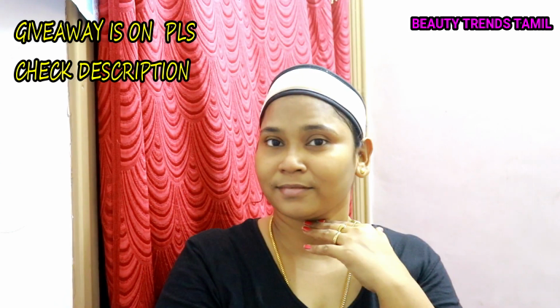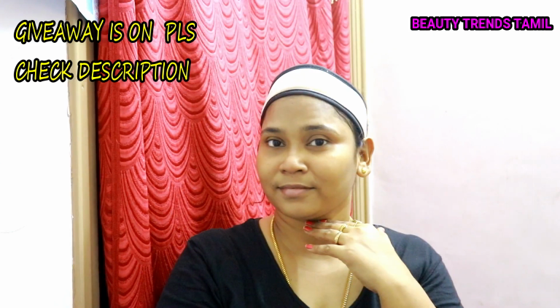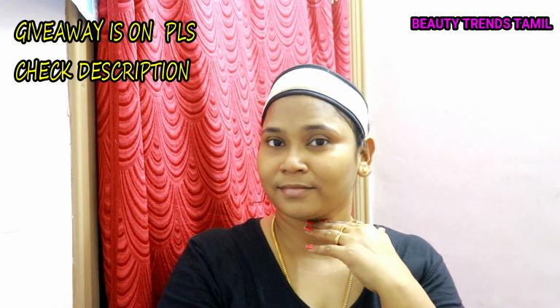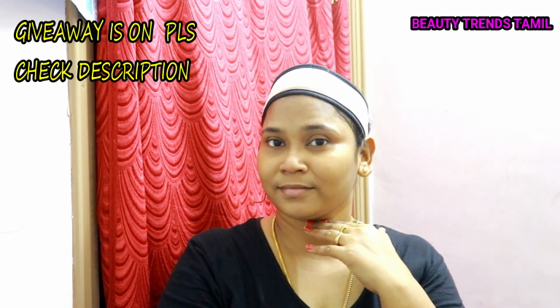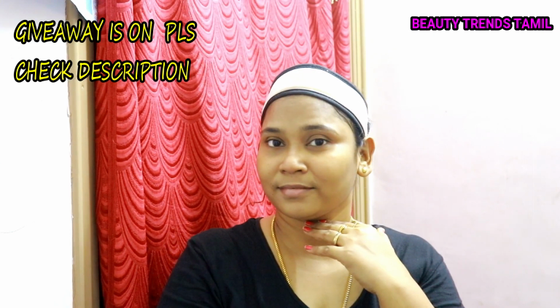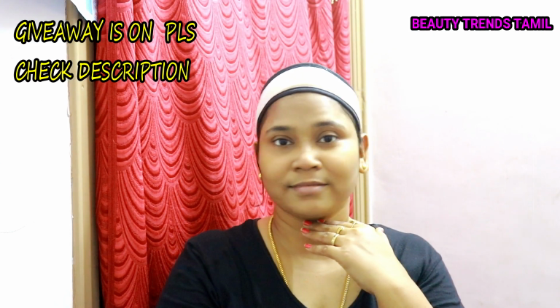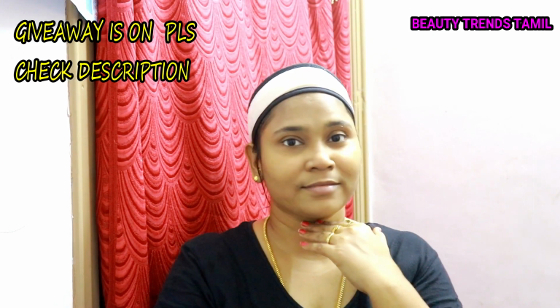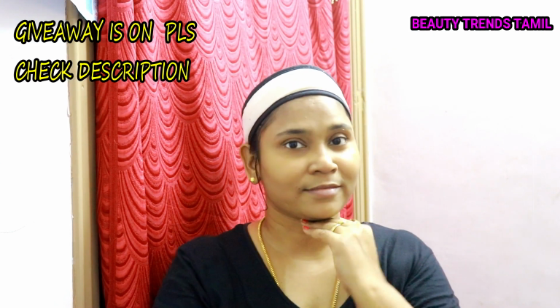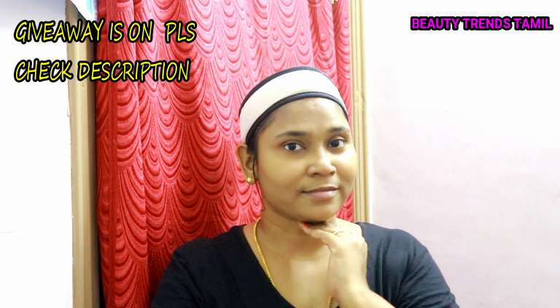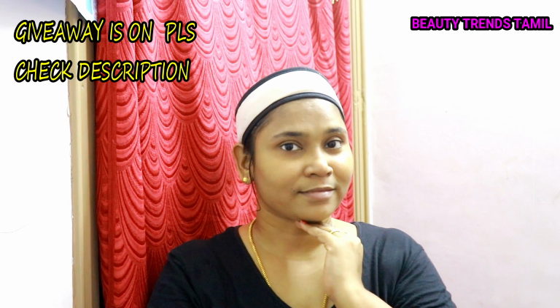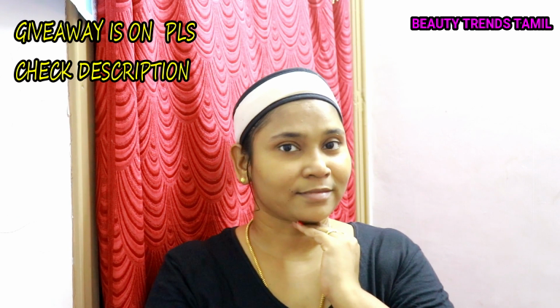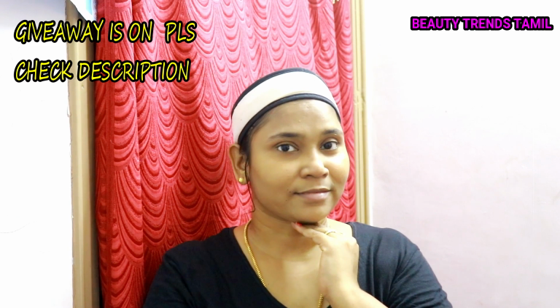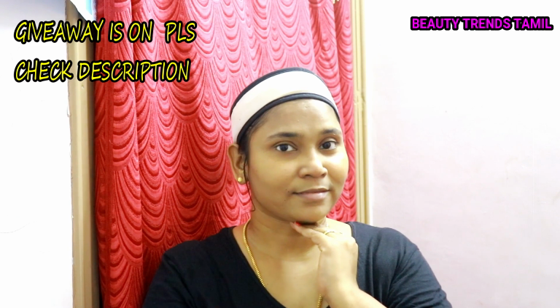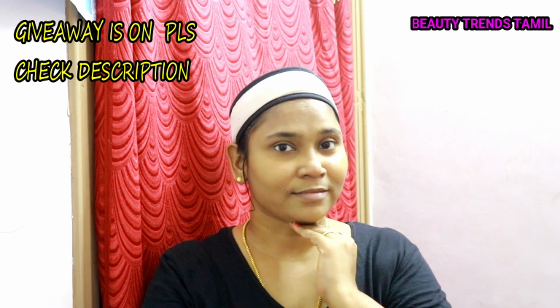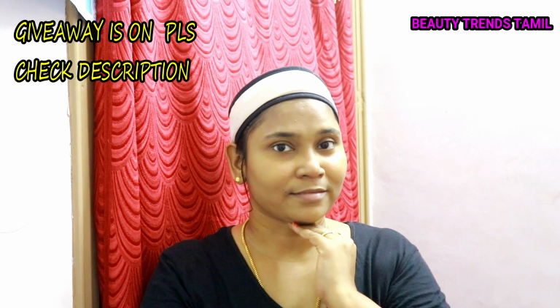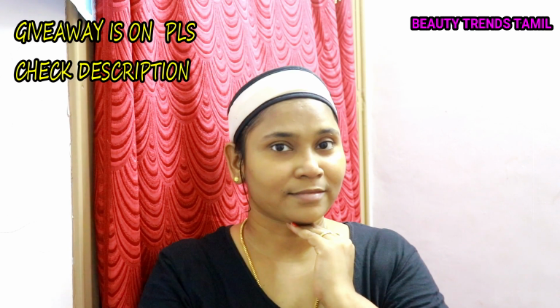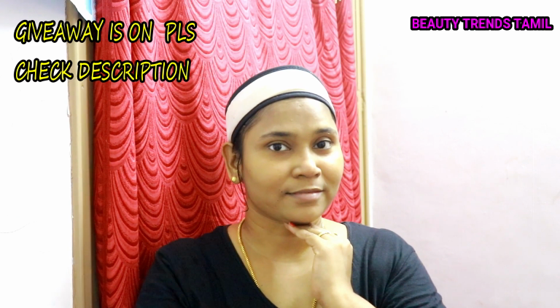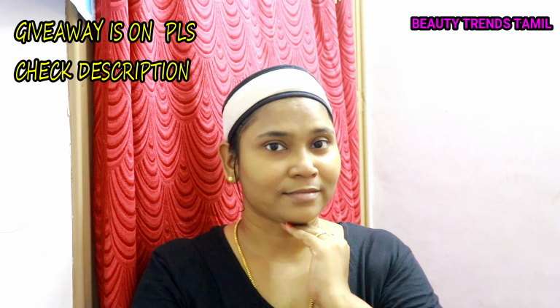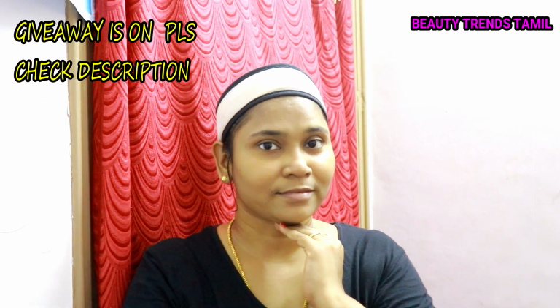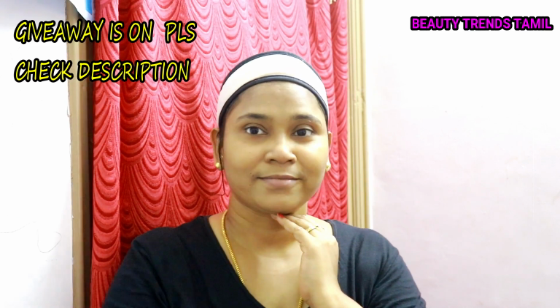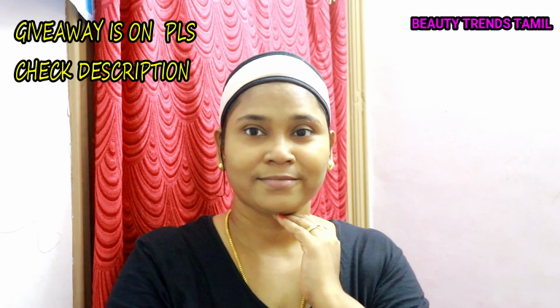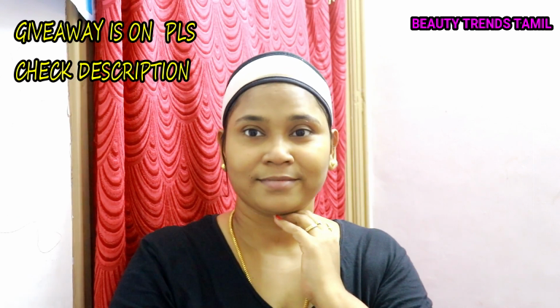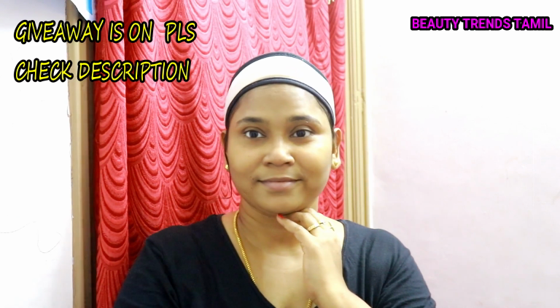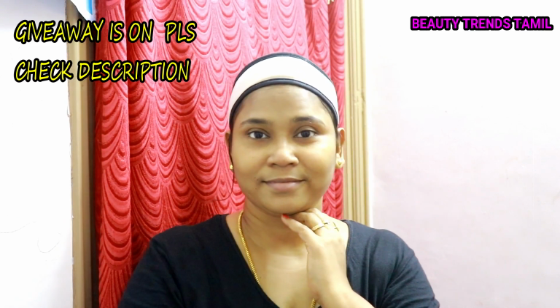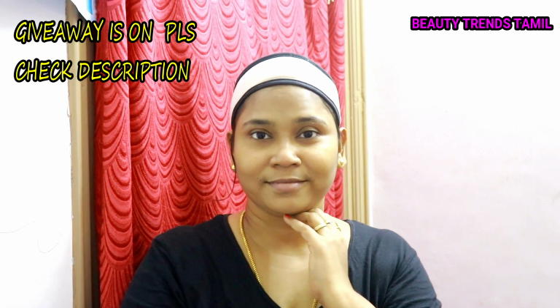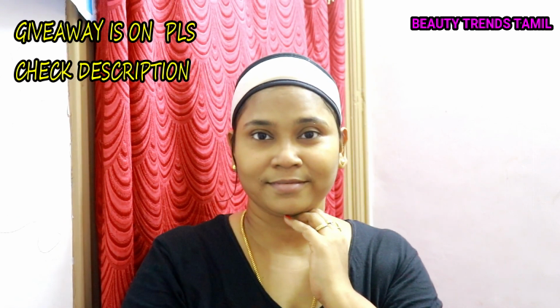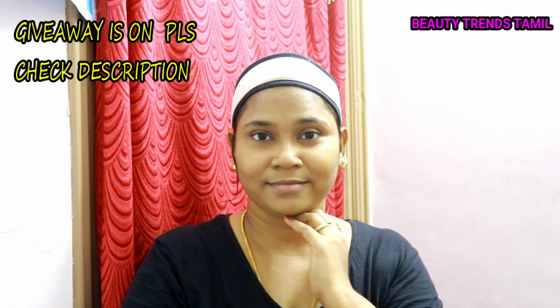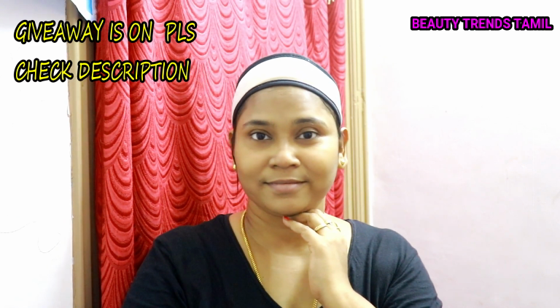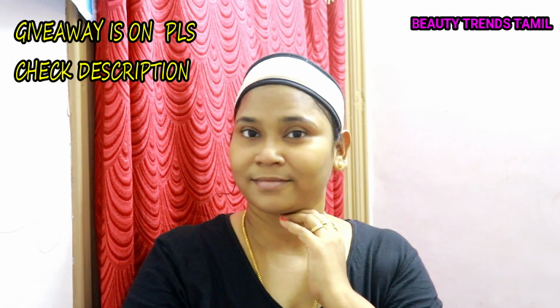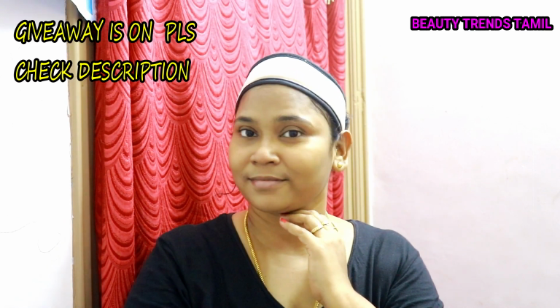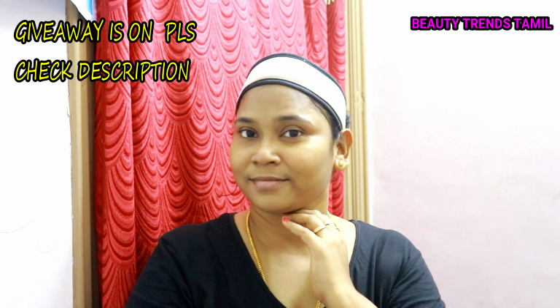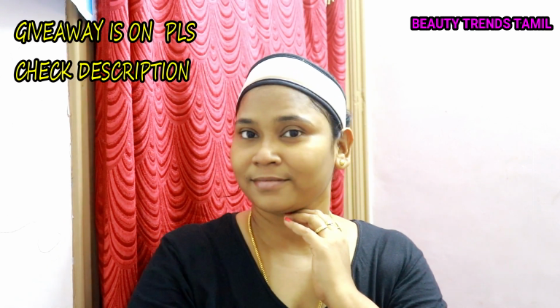Definitely try this sun tan face pack. It is very useful, especially in summer.